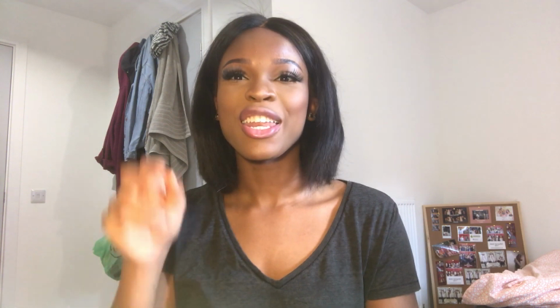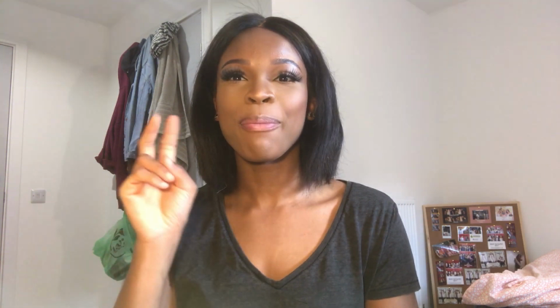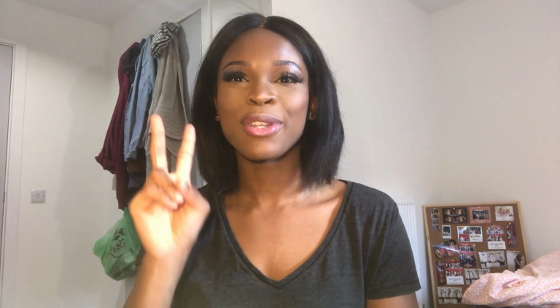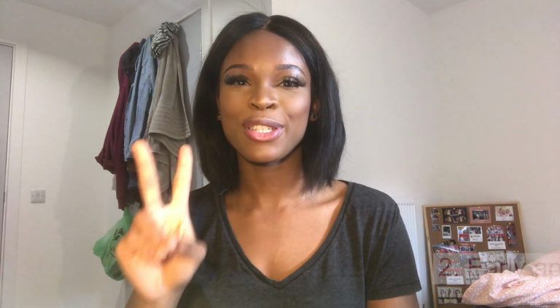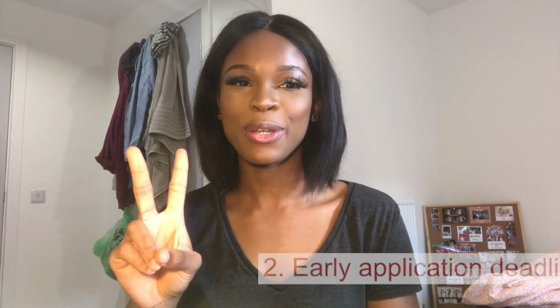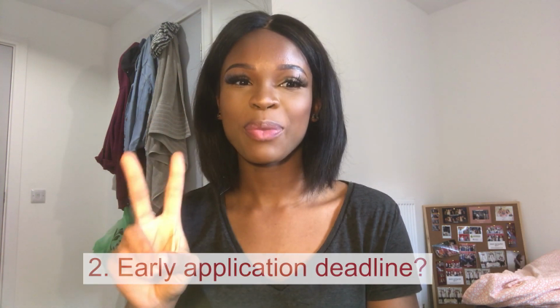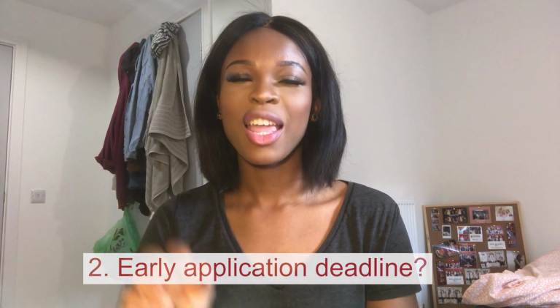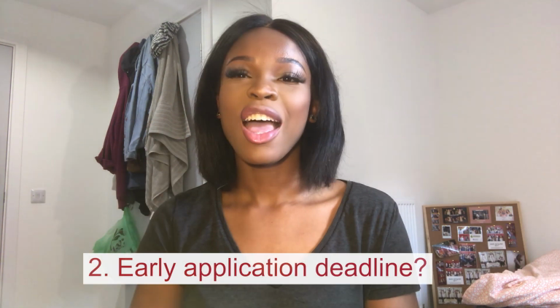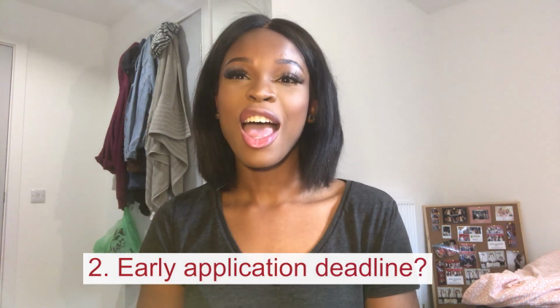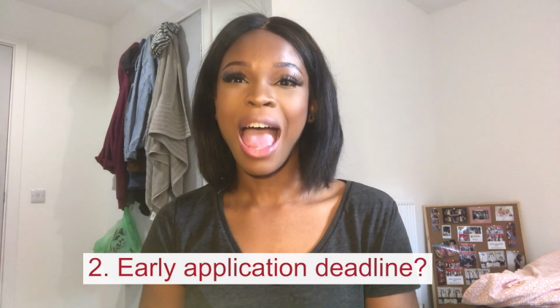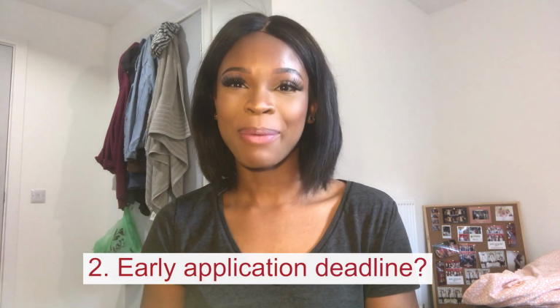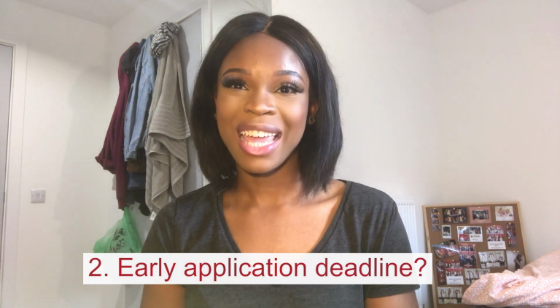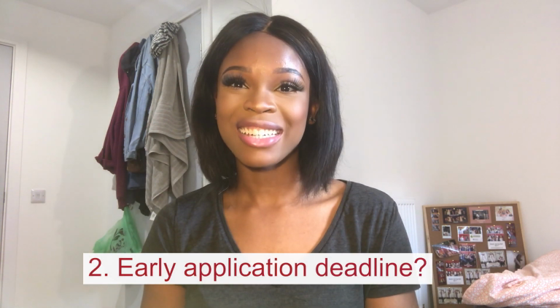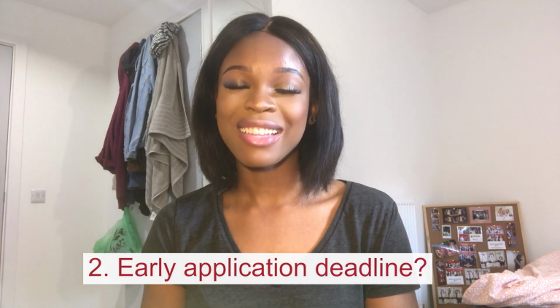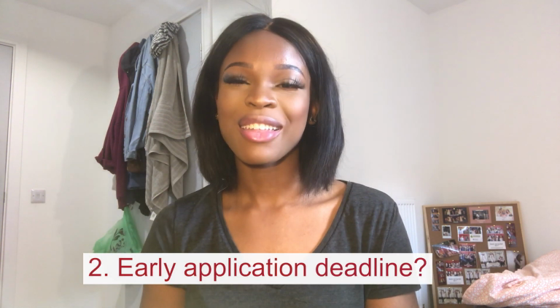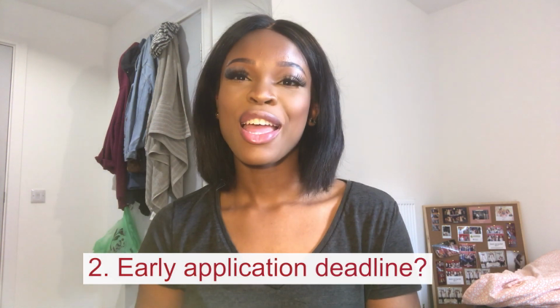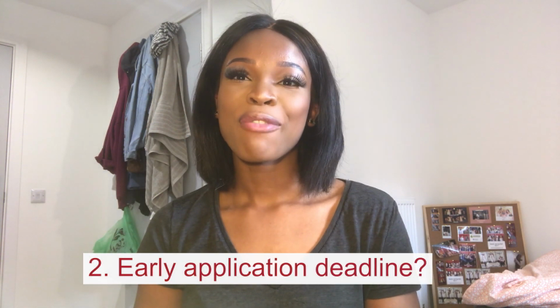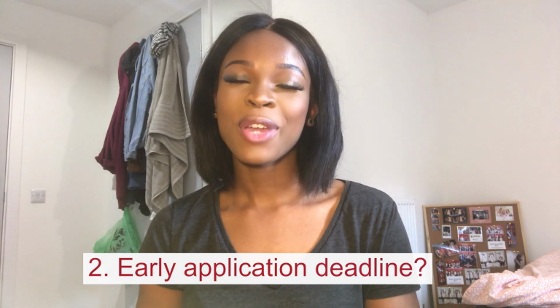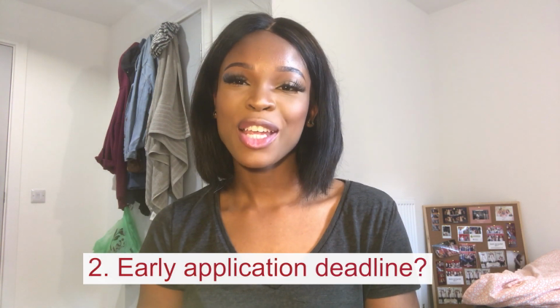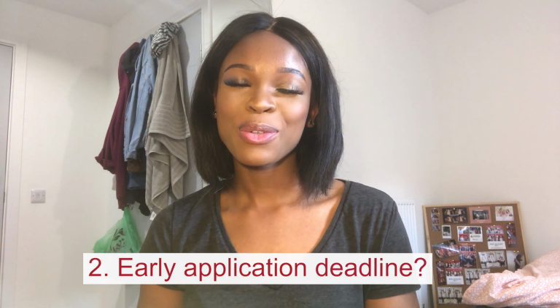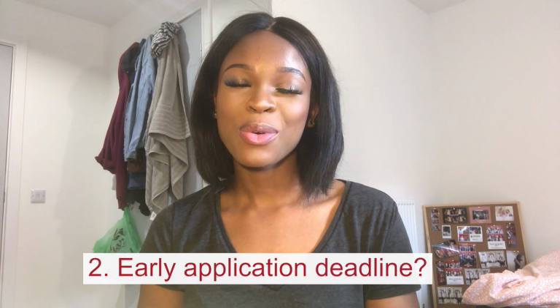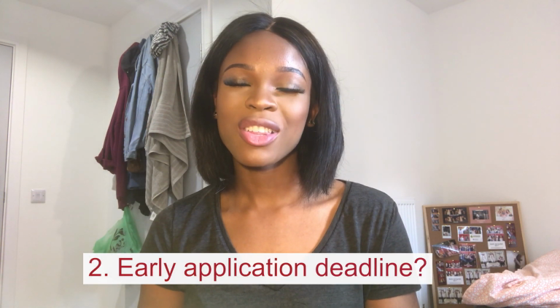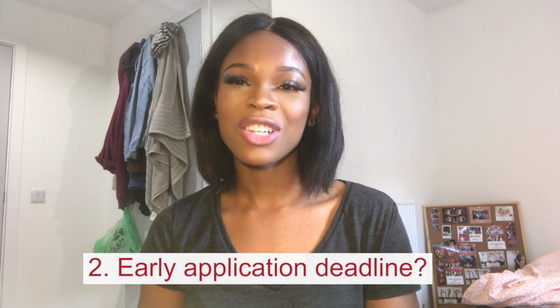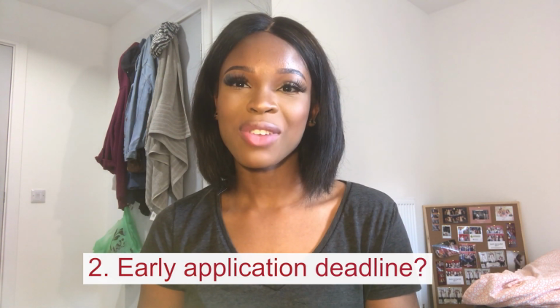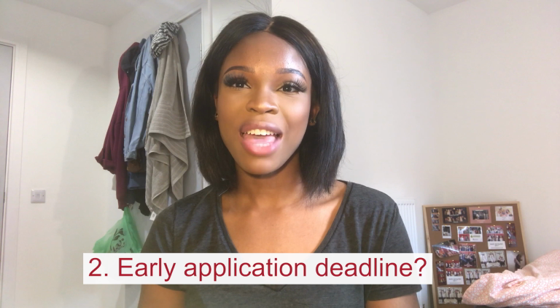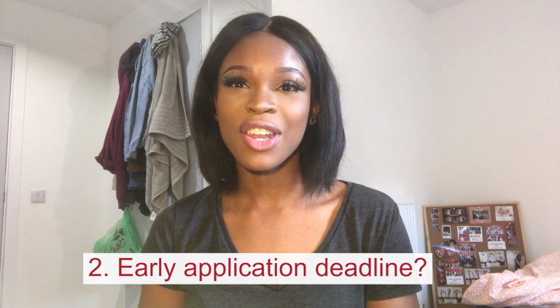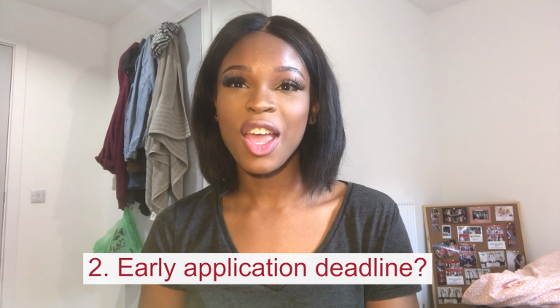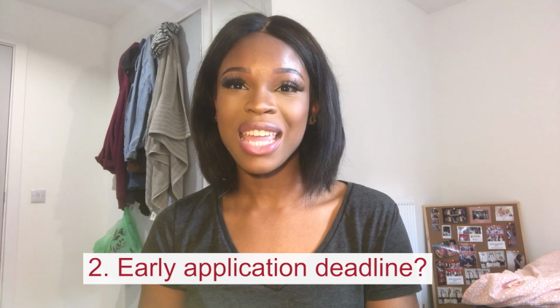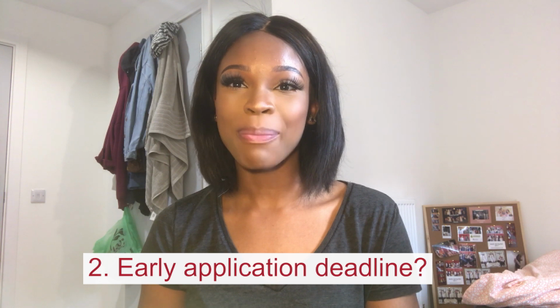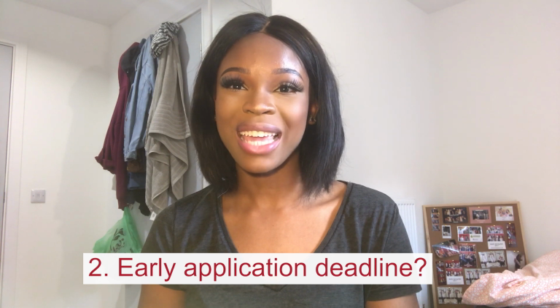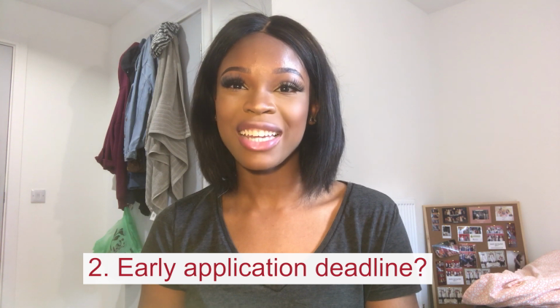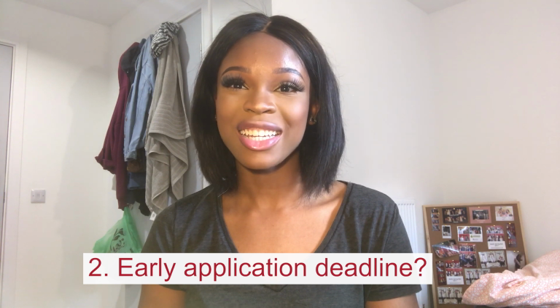Number two: applications. Vocational courses generally have an early application deadline.